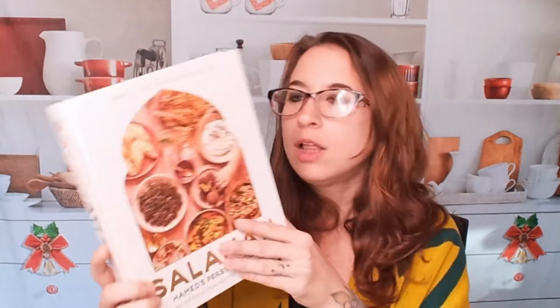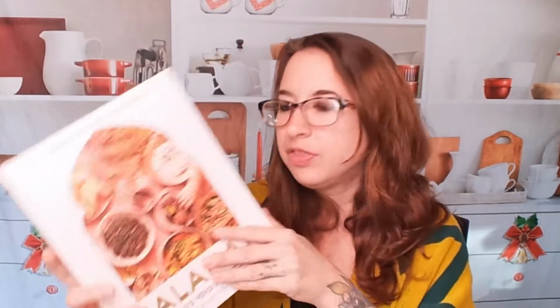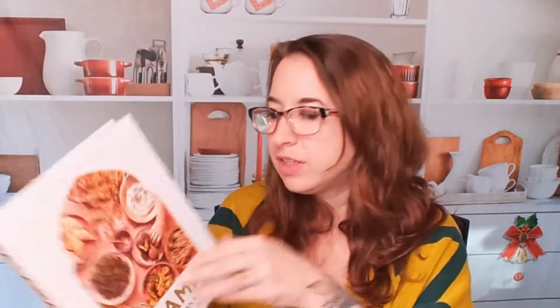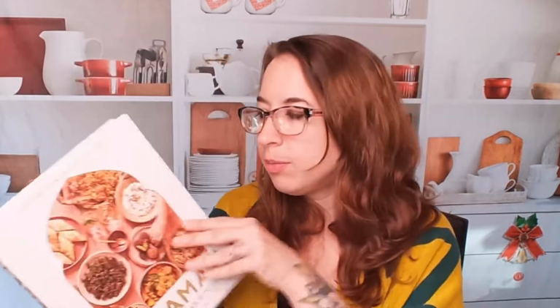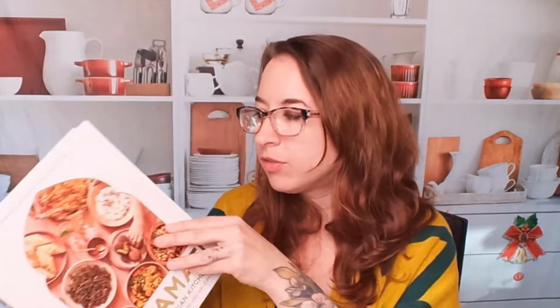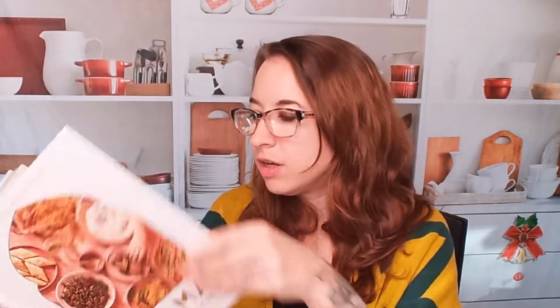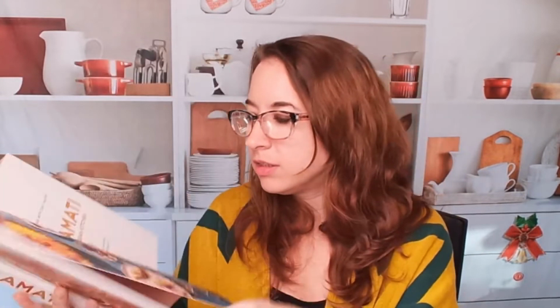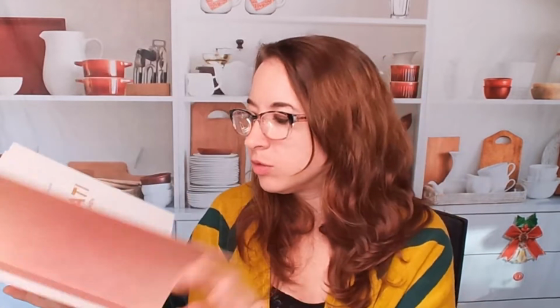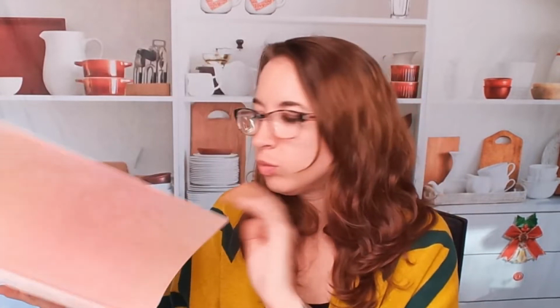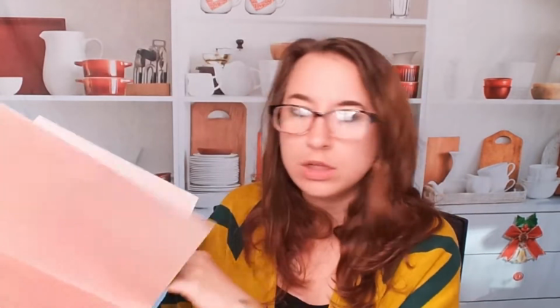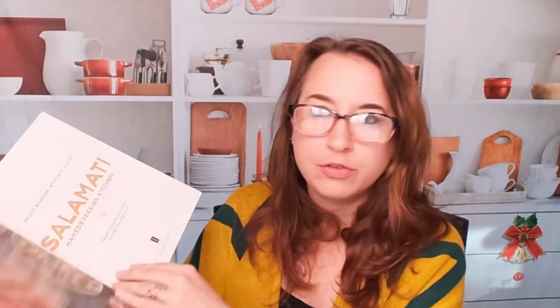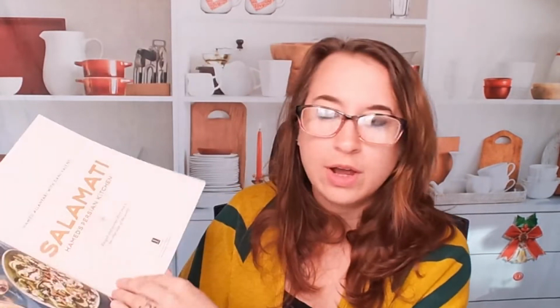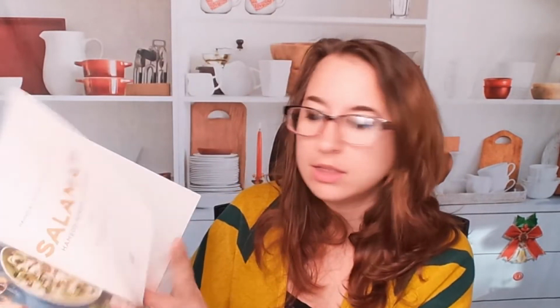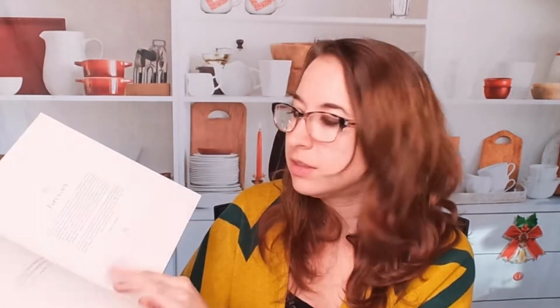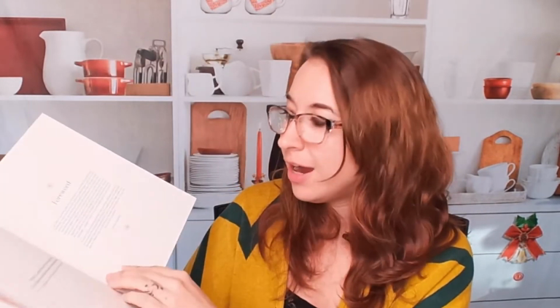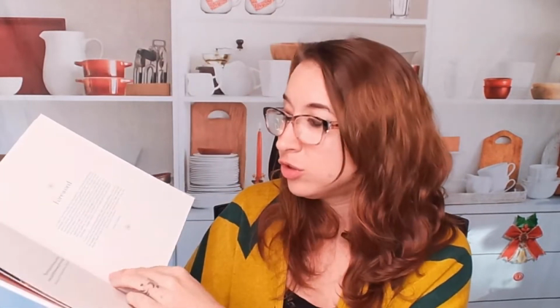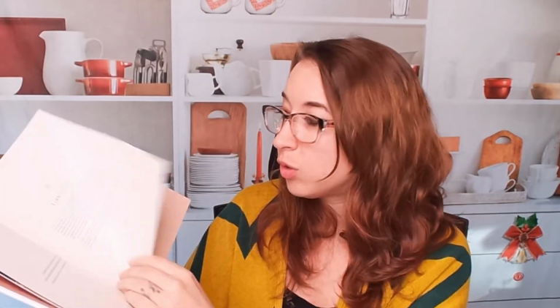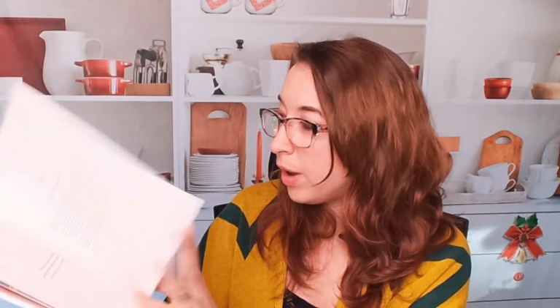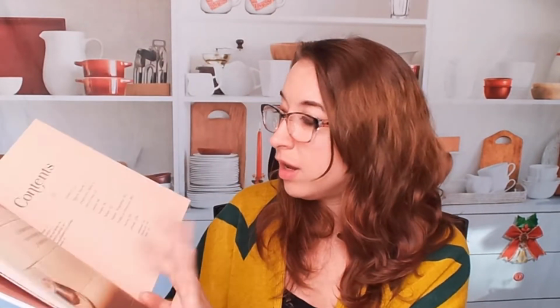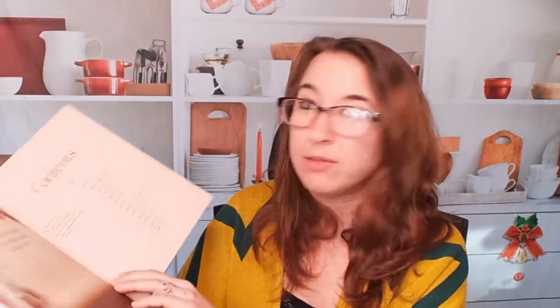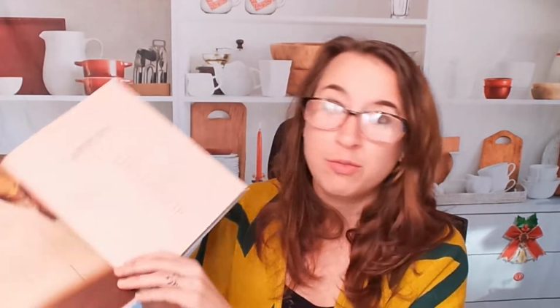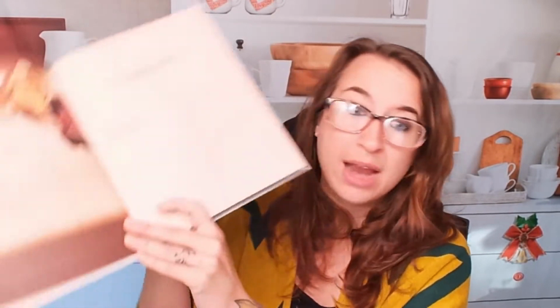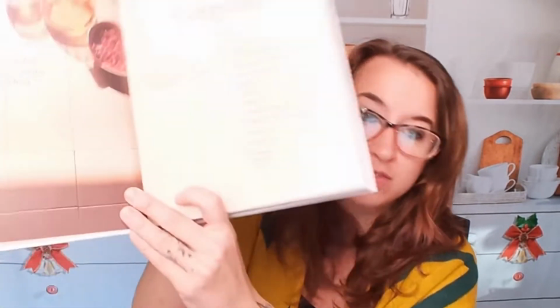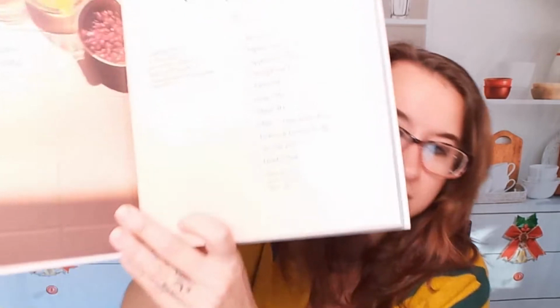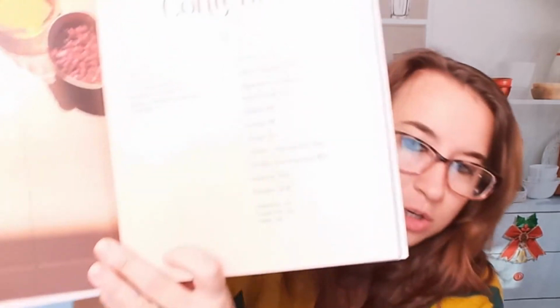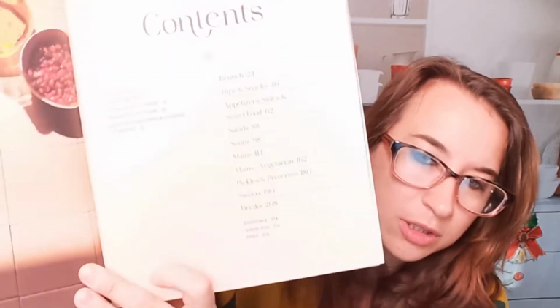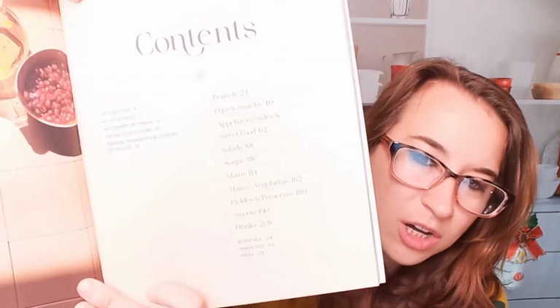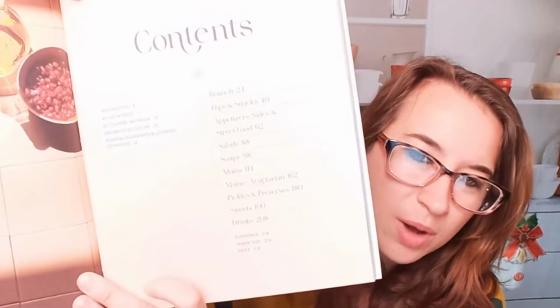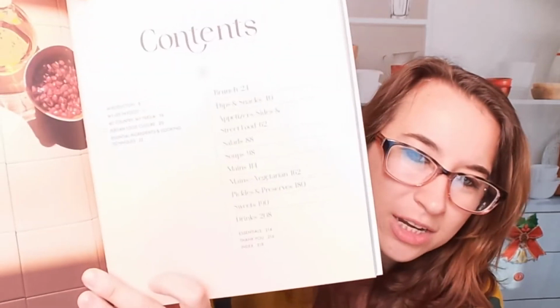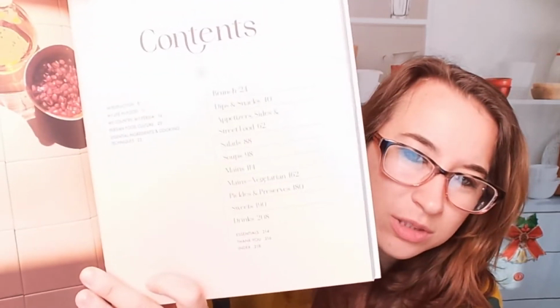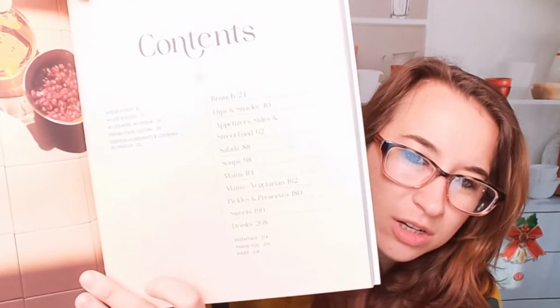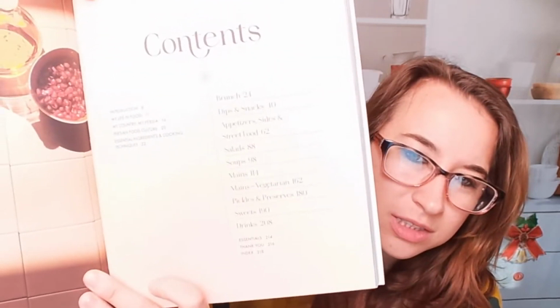The table of contents is really fun. This is actually quite a magnificent cookbook, so I know it's hard to see.